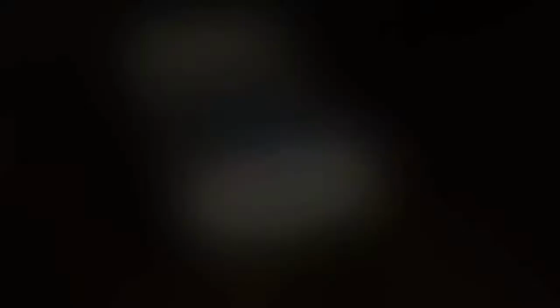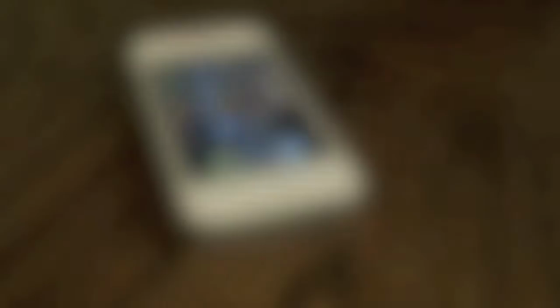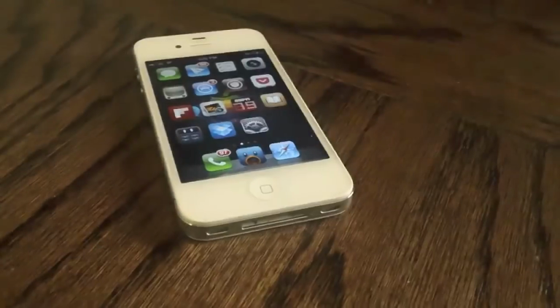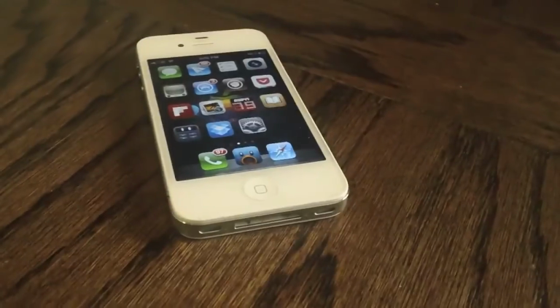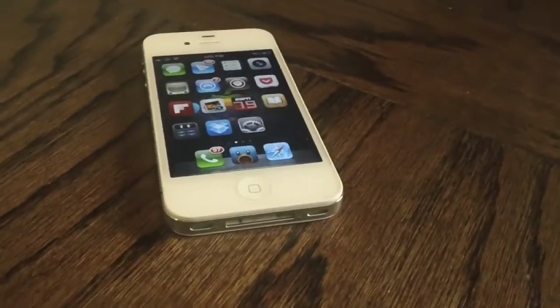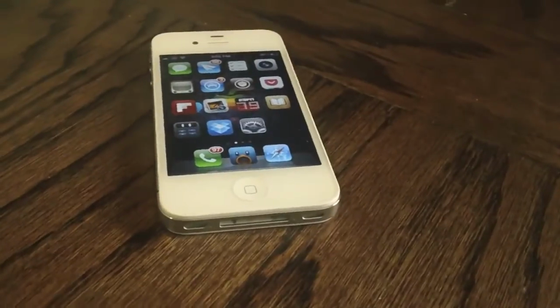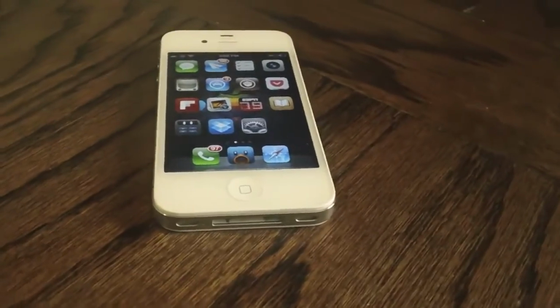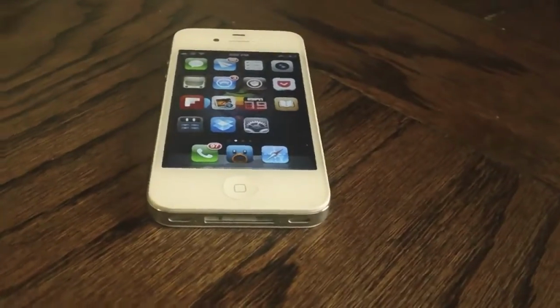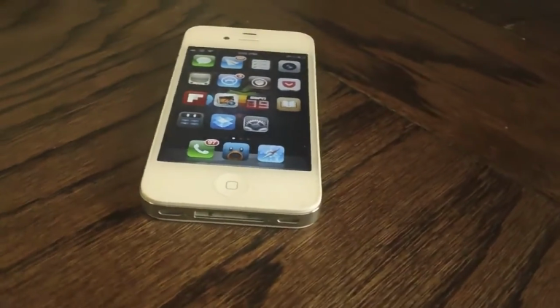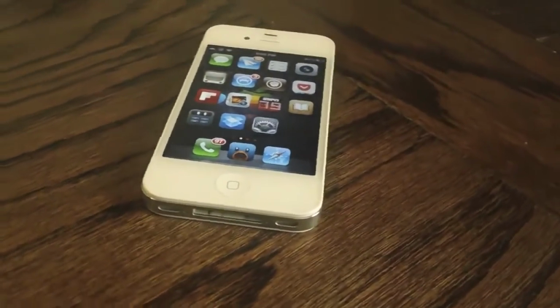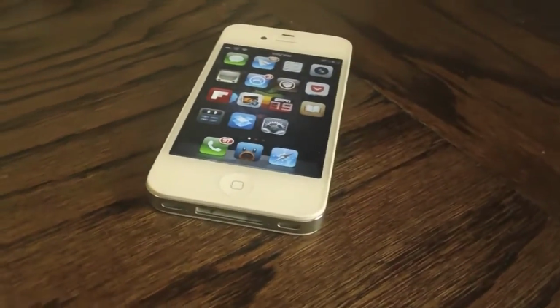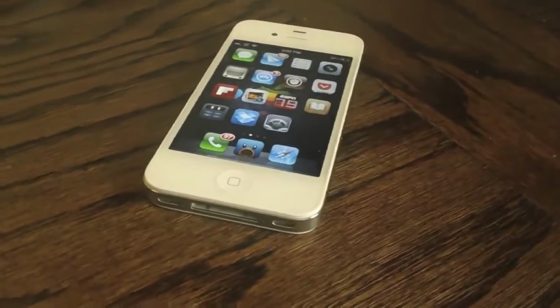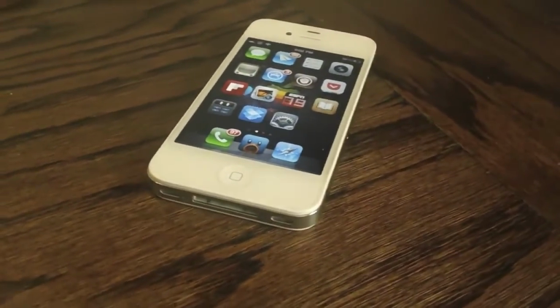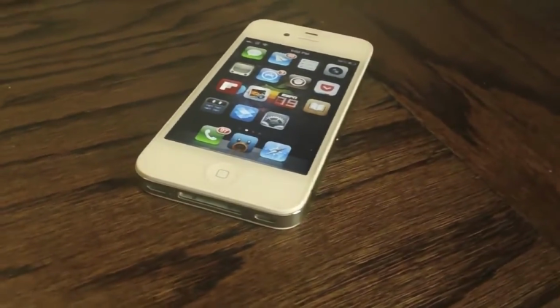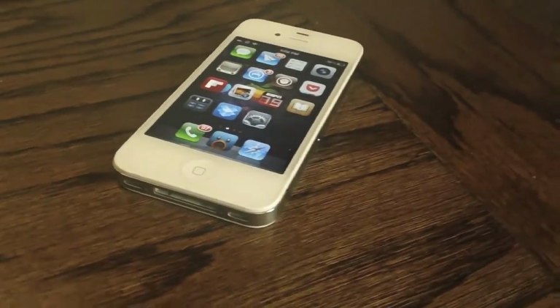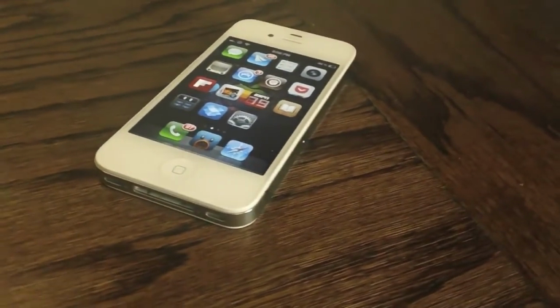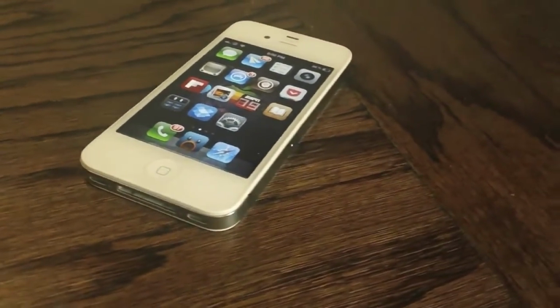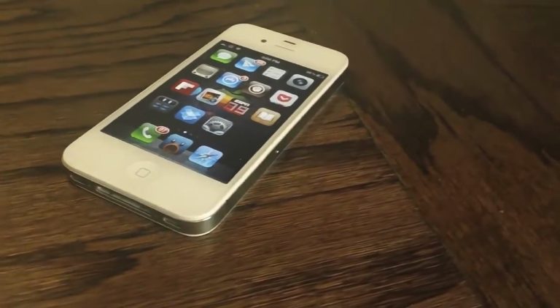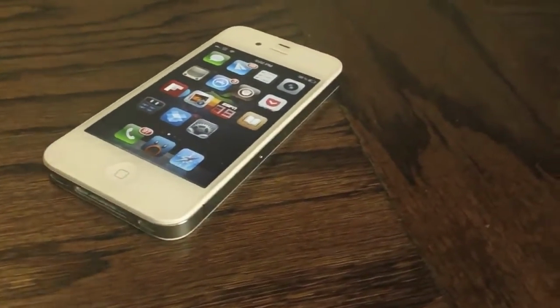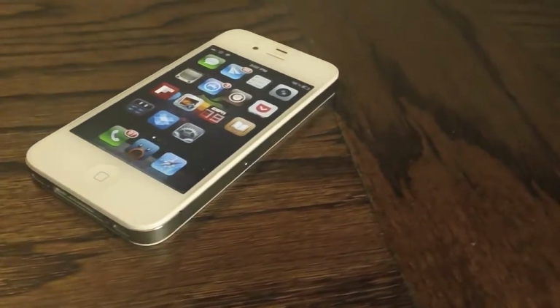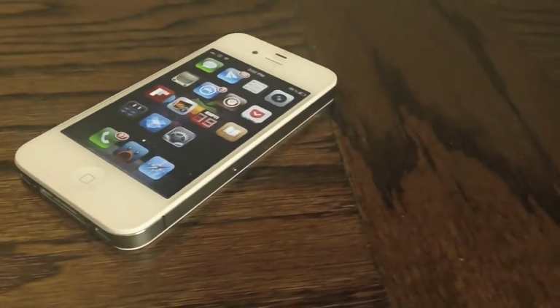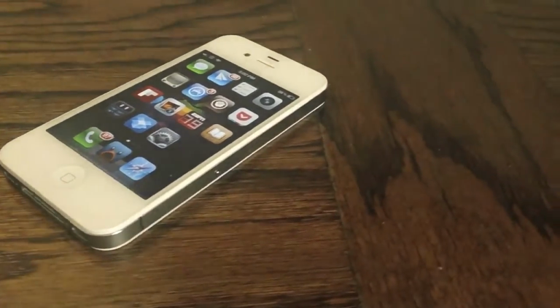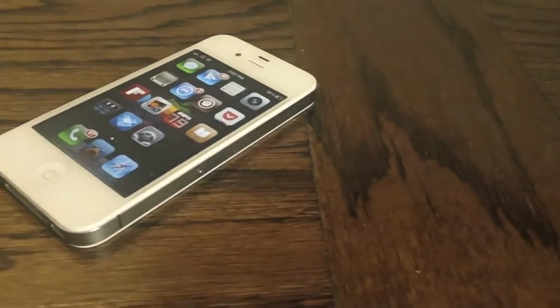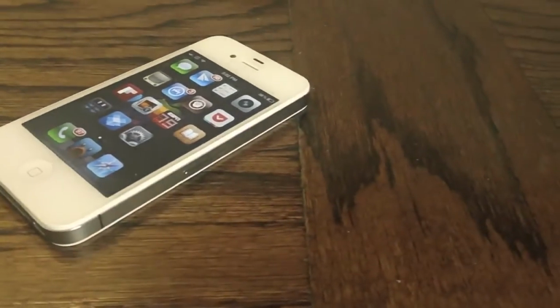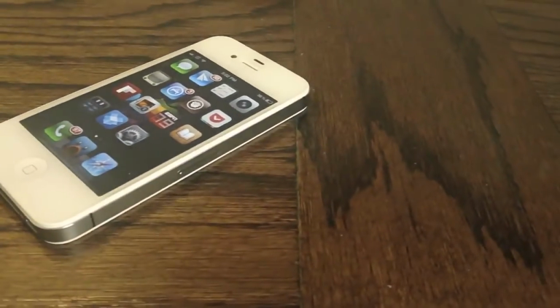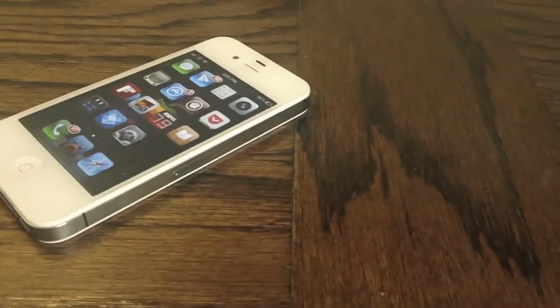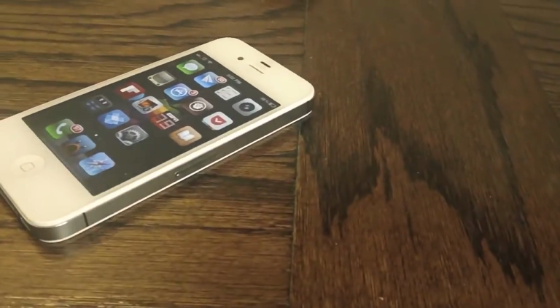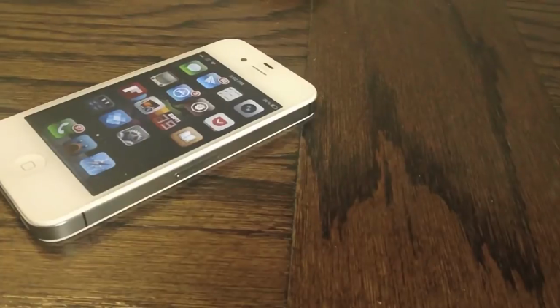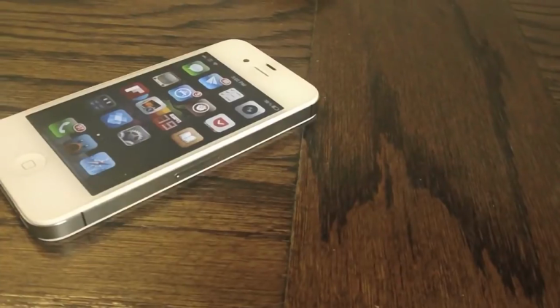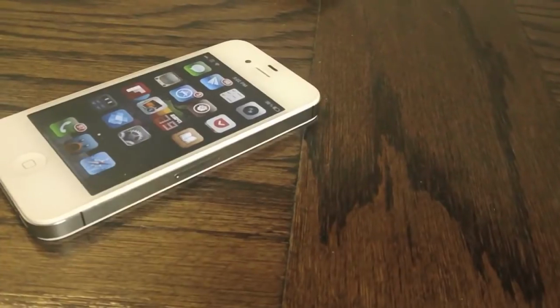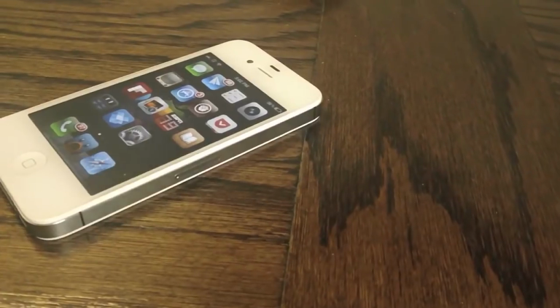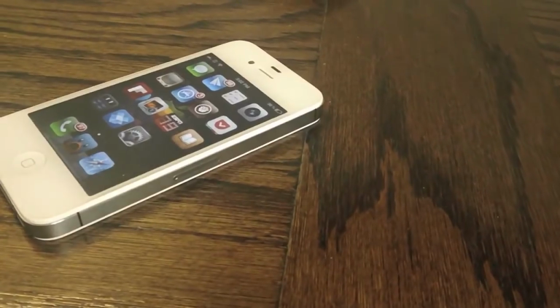Hey guys, what's up? It's Apposex here, and today I'll be showing you guys a new jailbreak tweak called charging background.